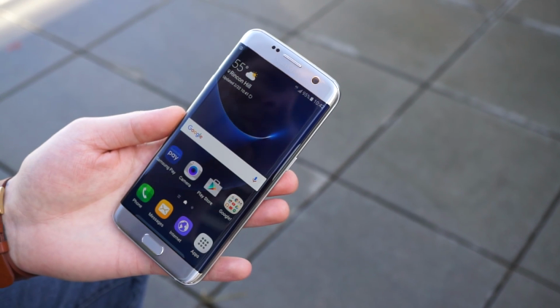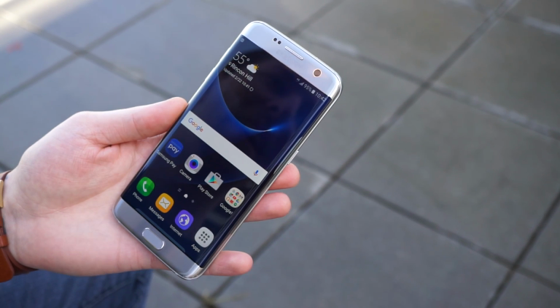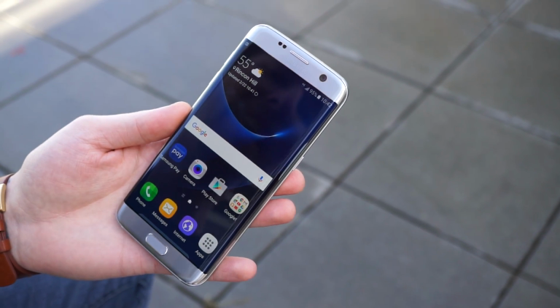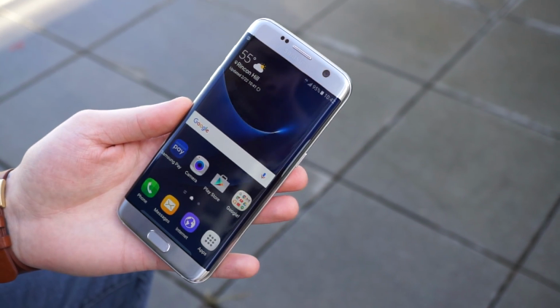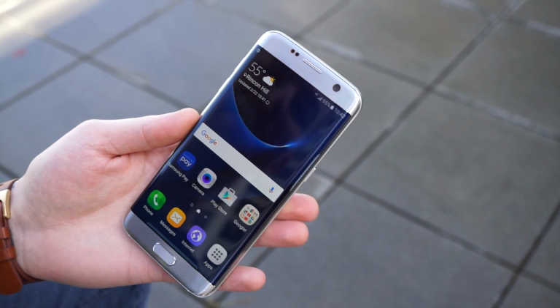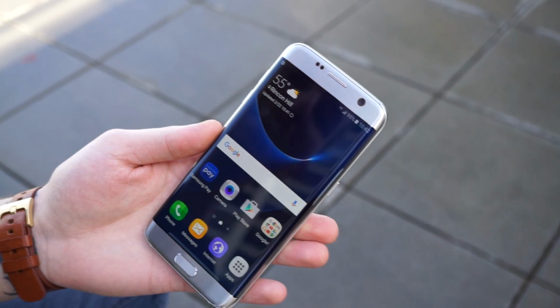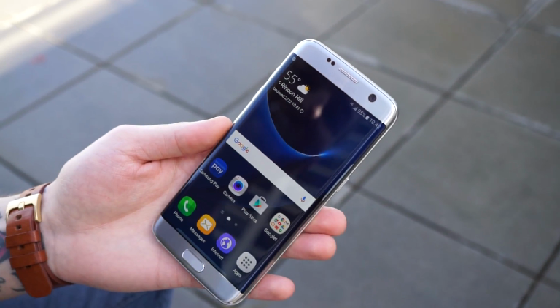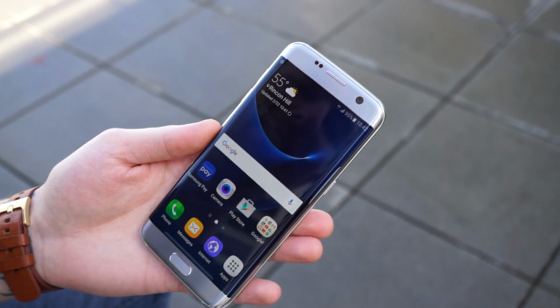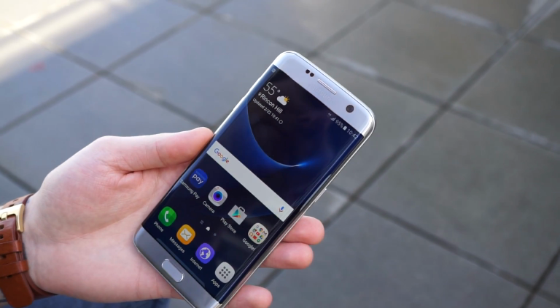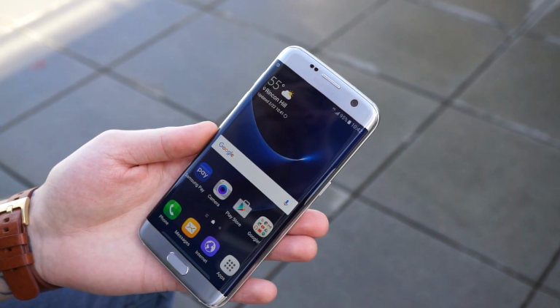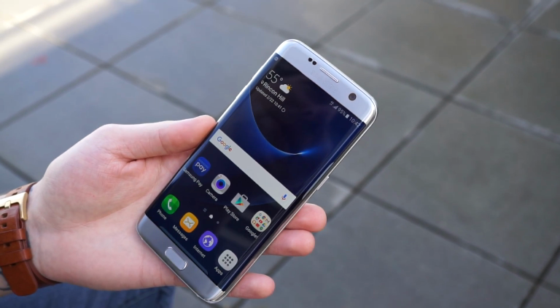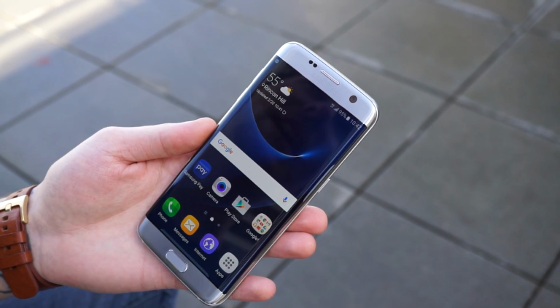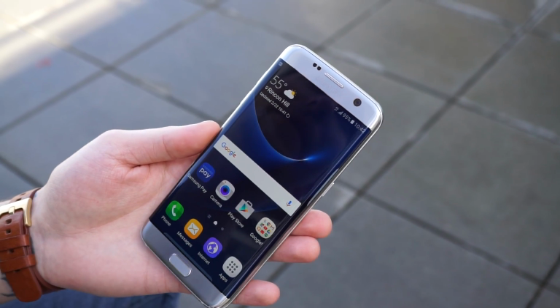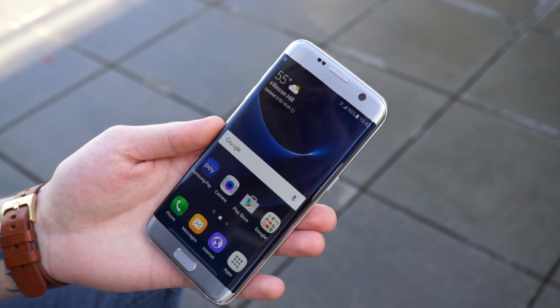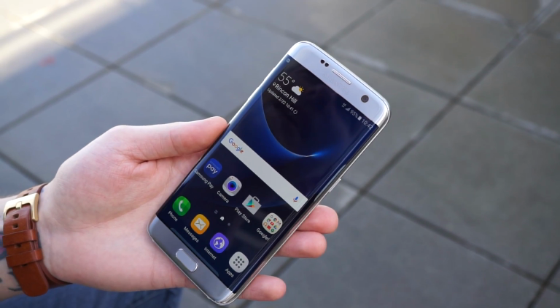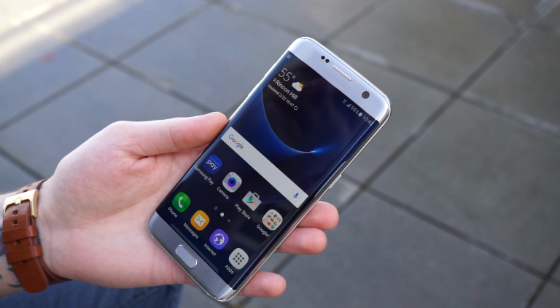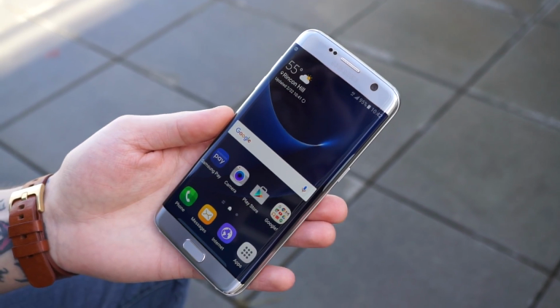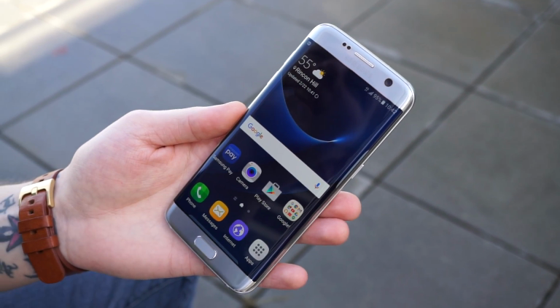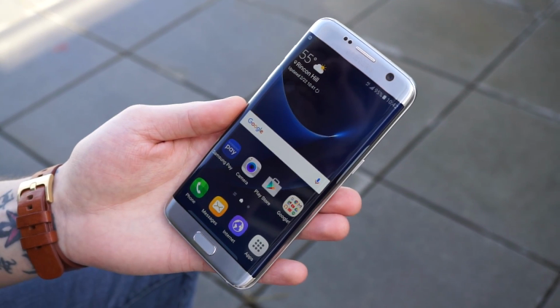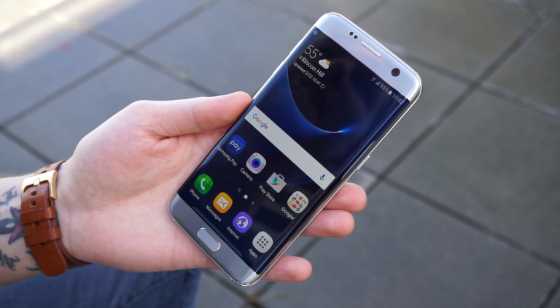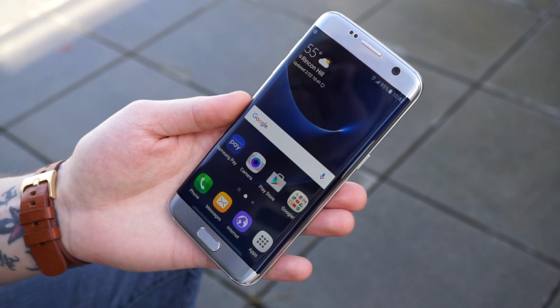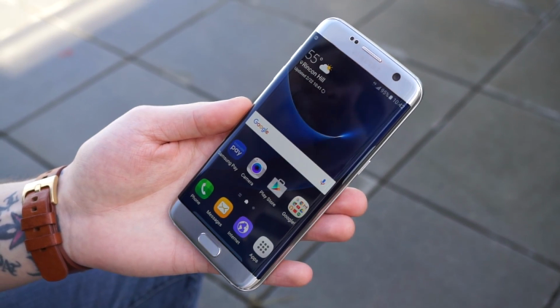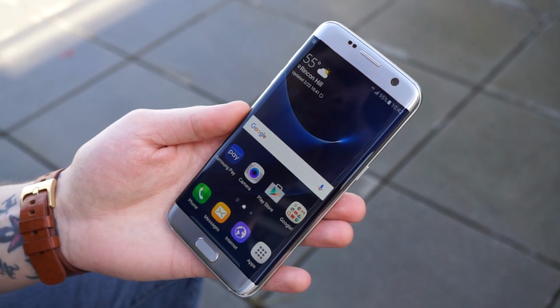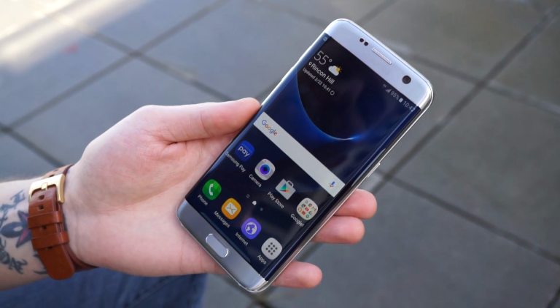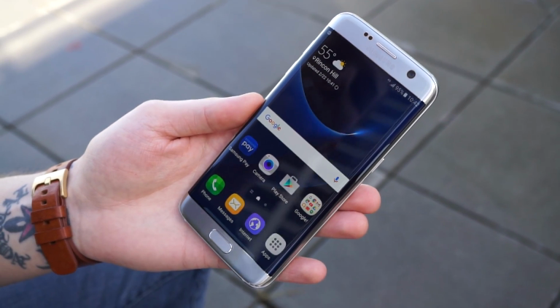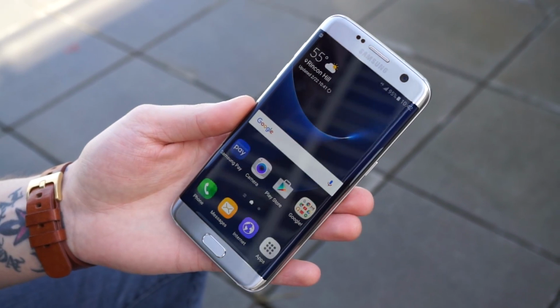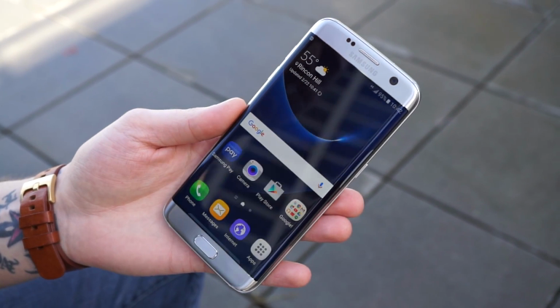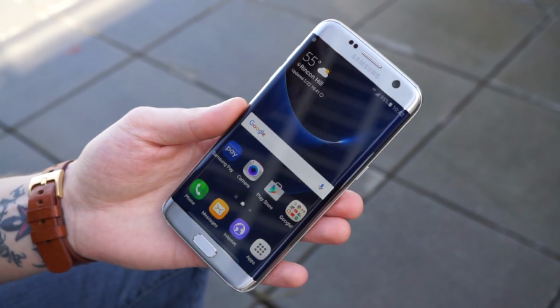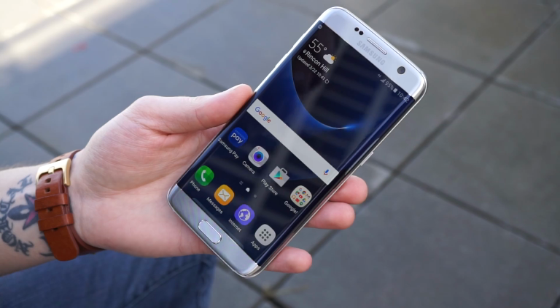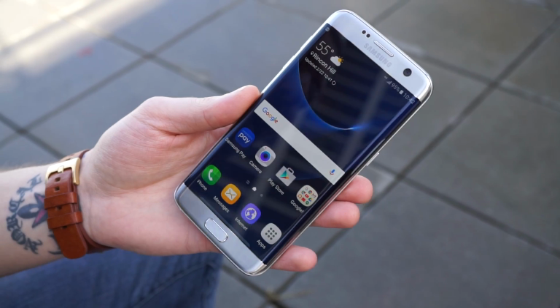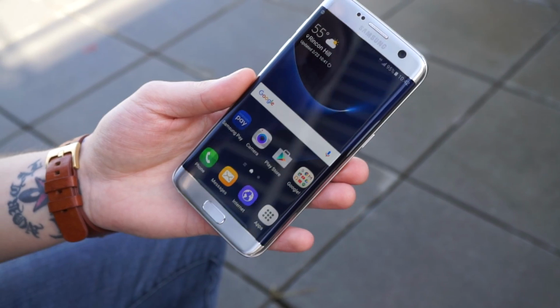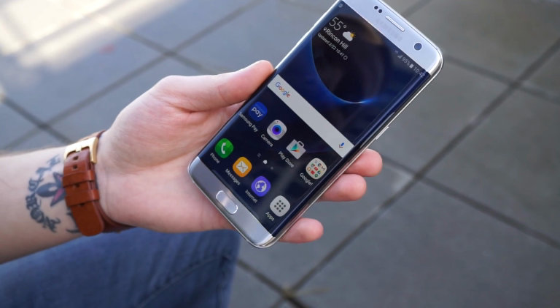Hey guys, Tim and Kellen here from Droid Life, and today we are looking at the Galaxy S7 Edge from Samsung.